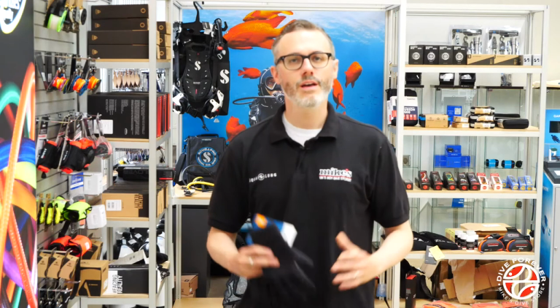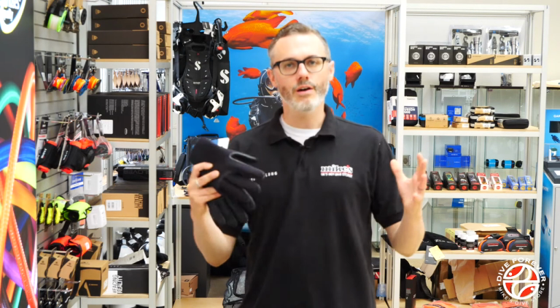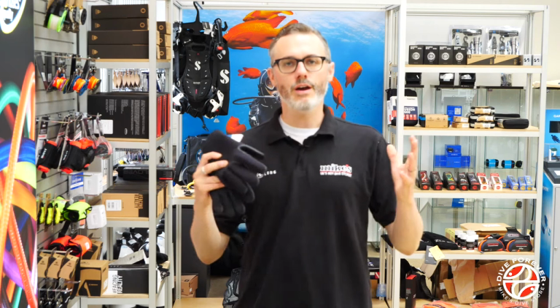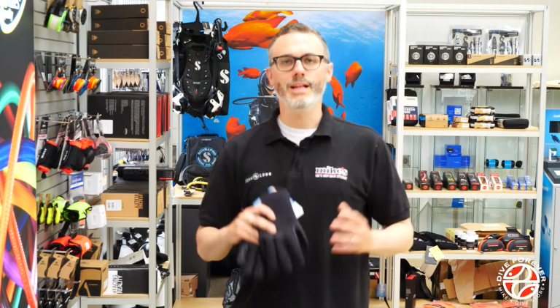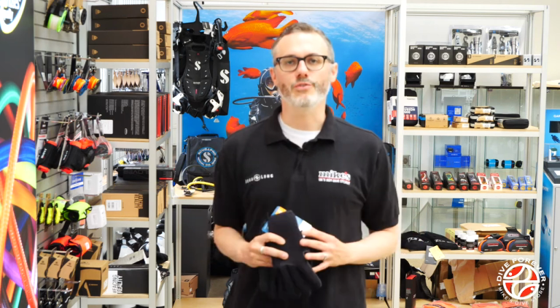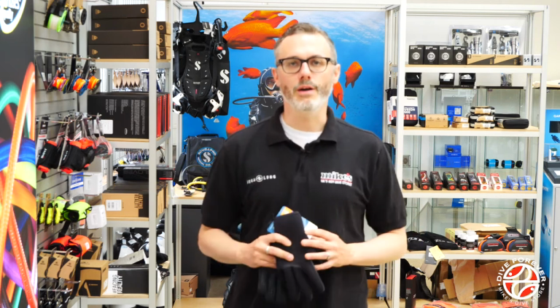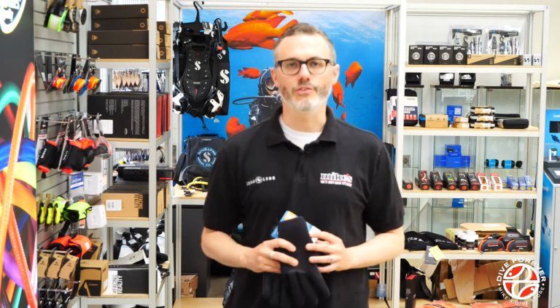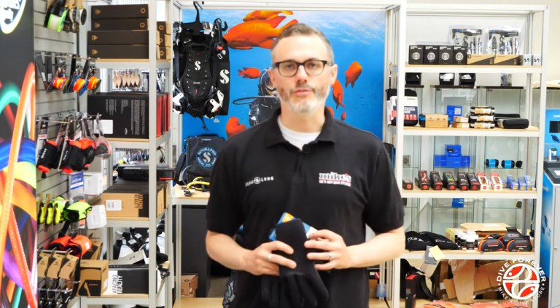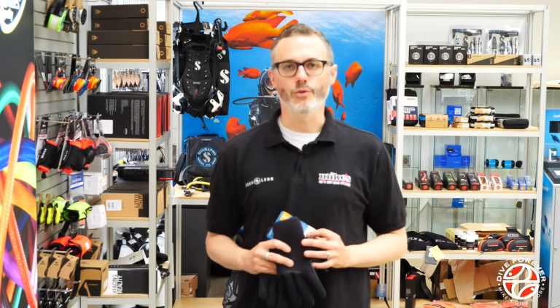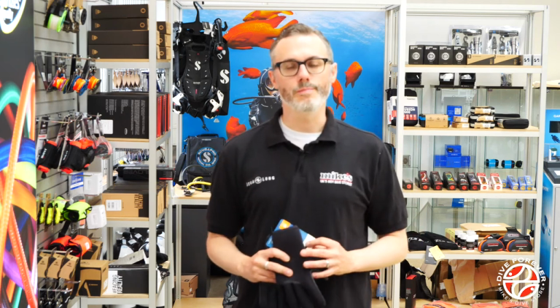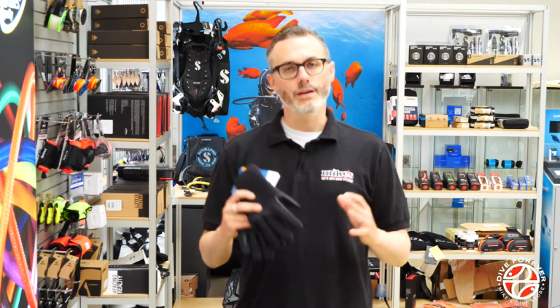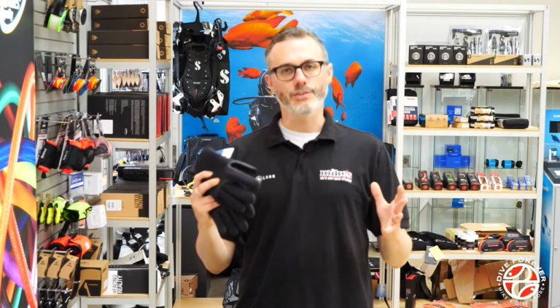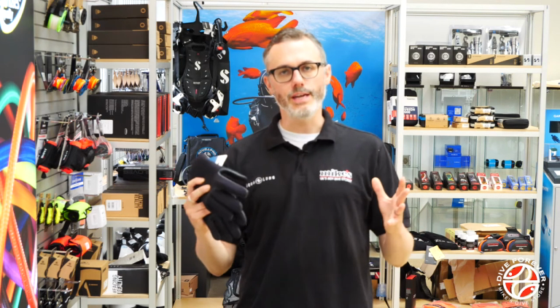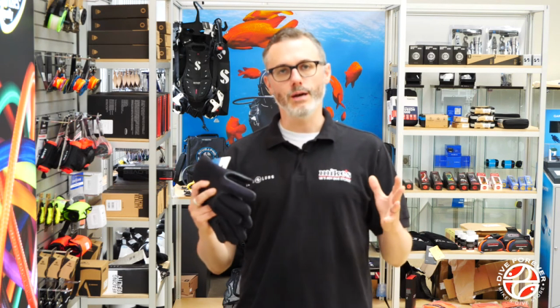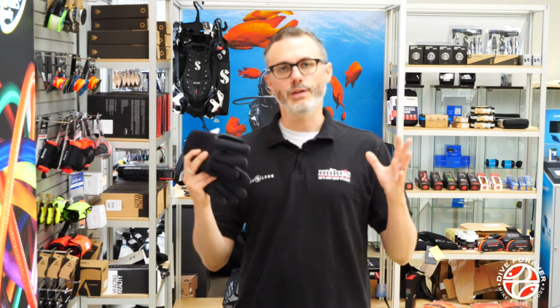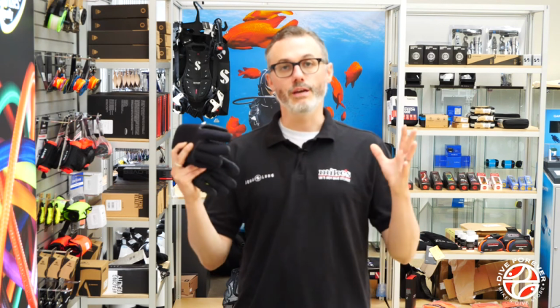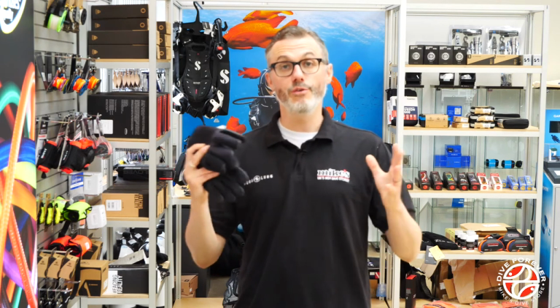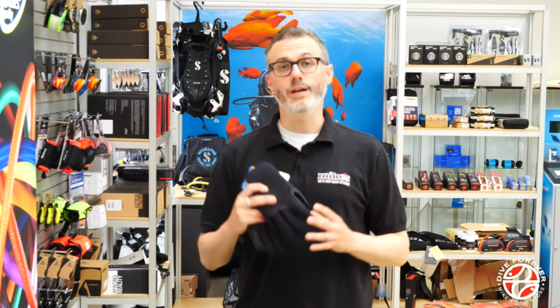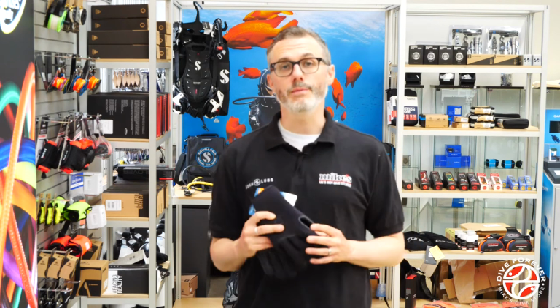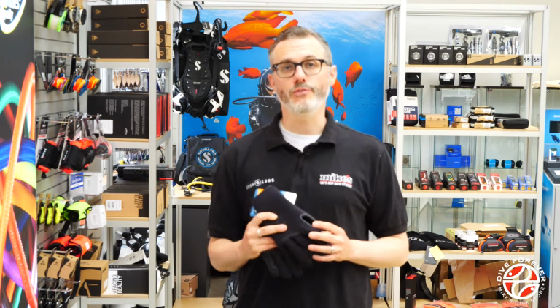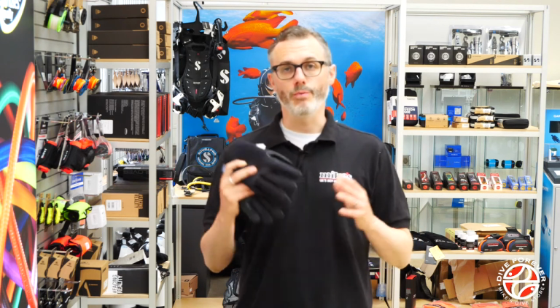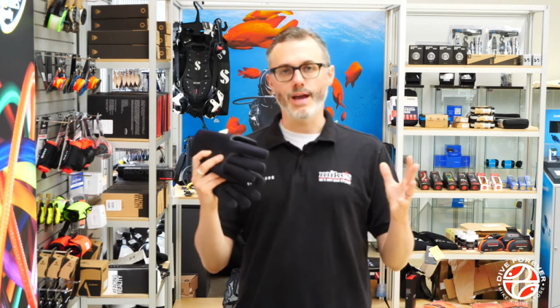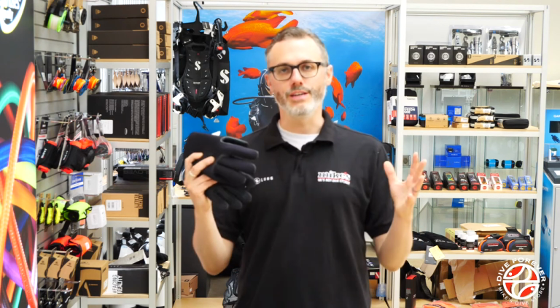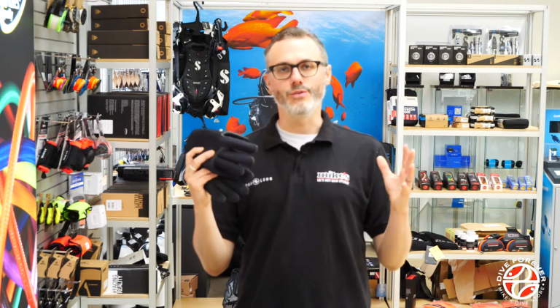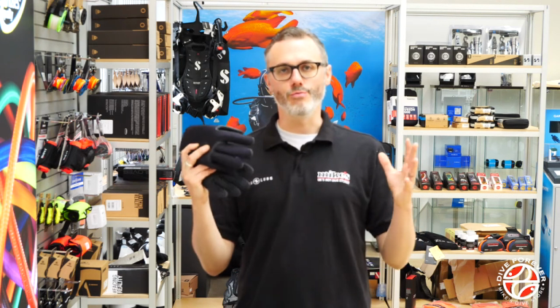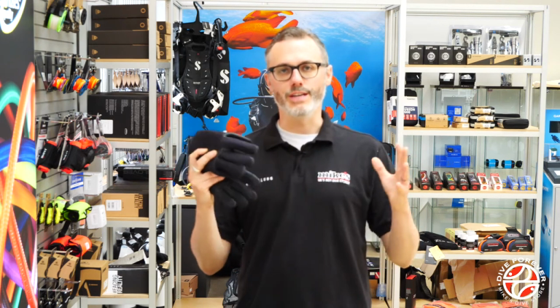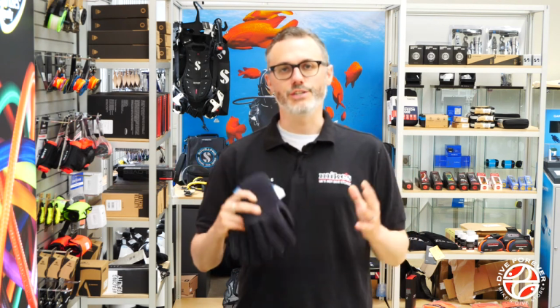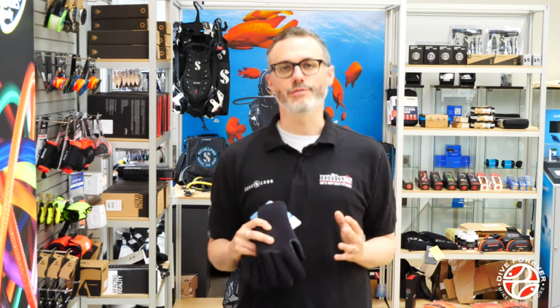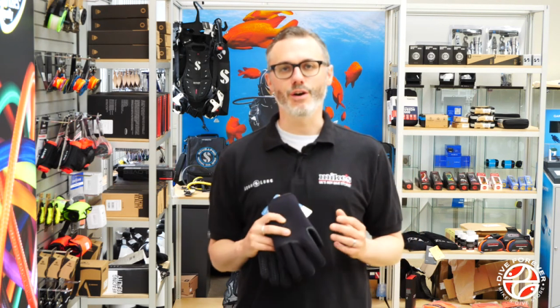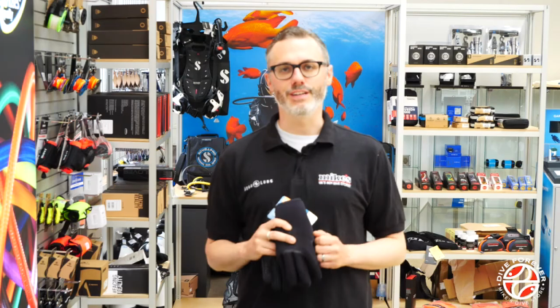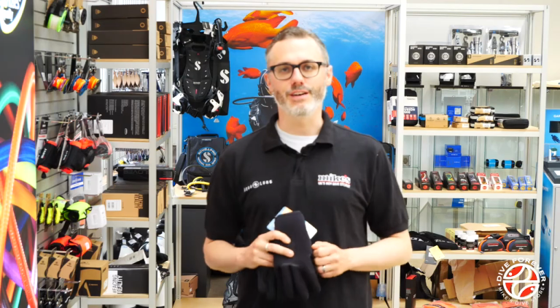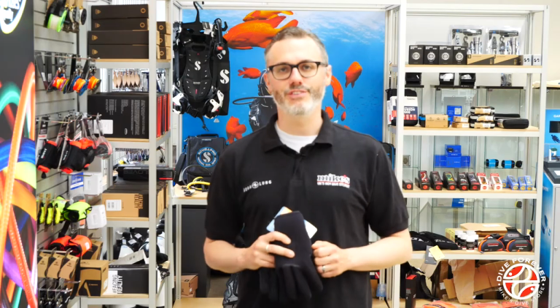Hi, I'm Alex from Mike's Dive Store and today I'm looking at 4th Element's brand new range of diving gloves.